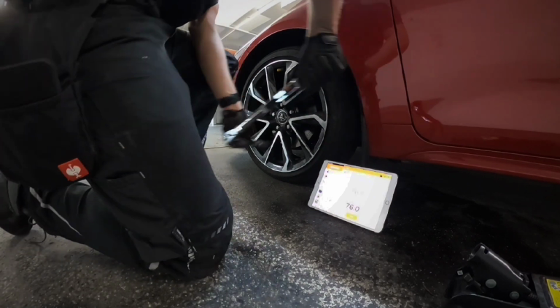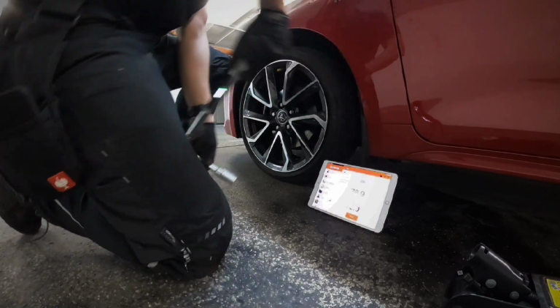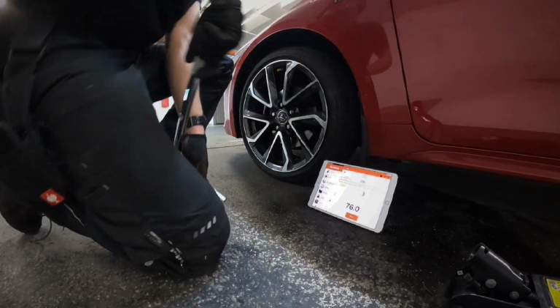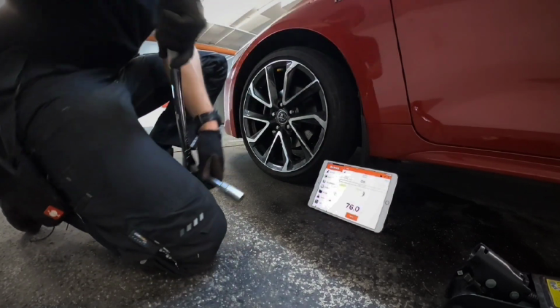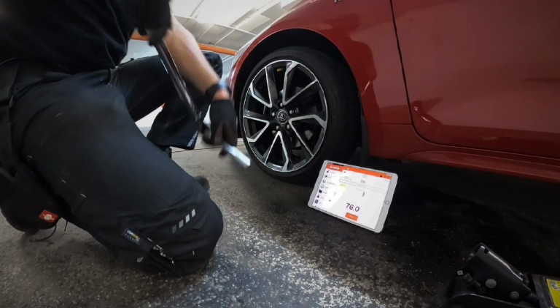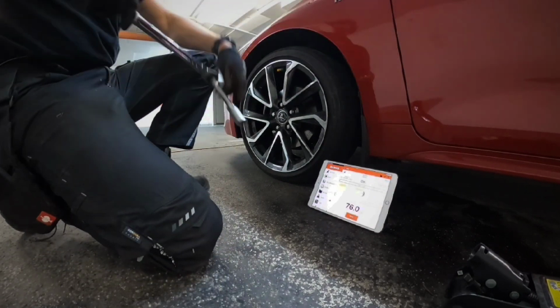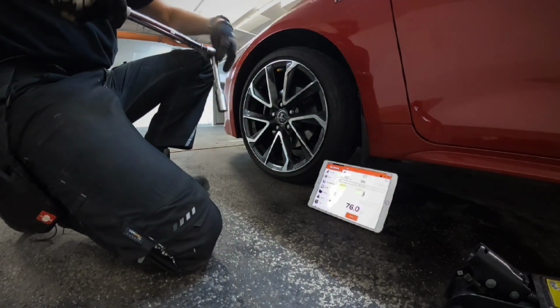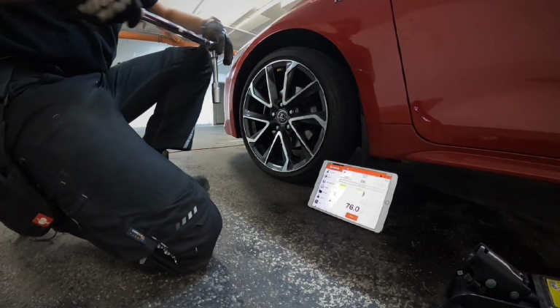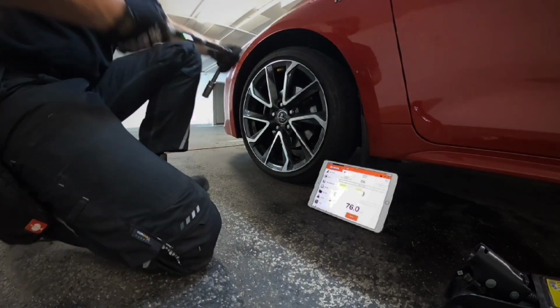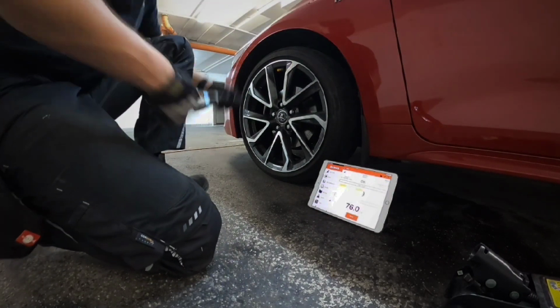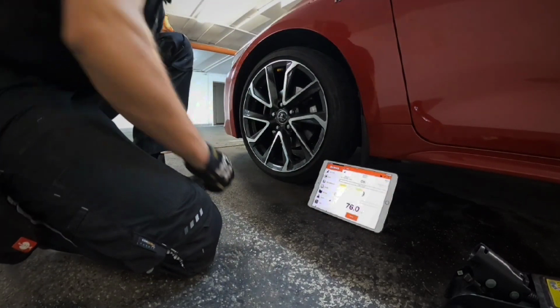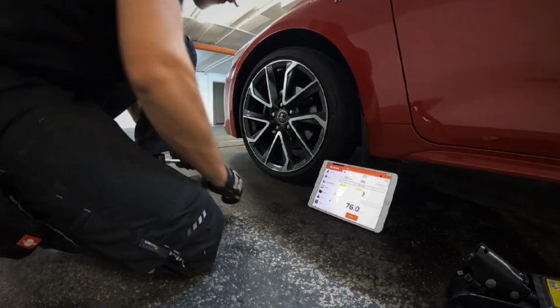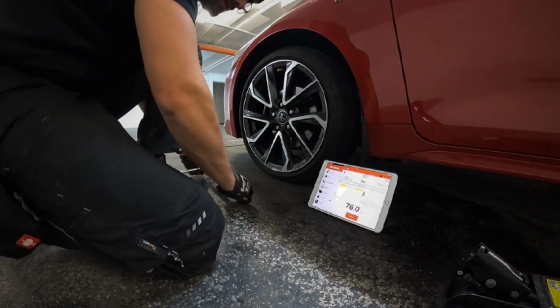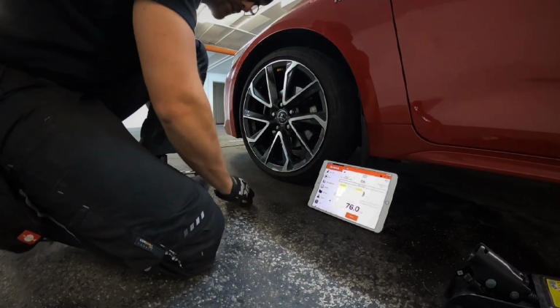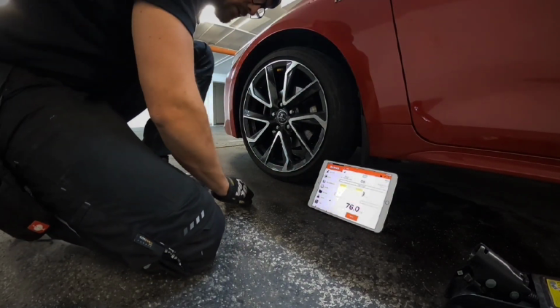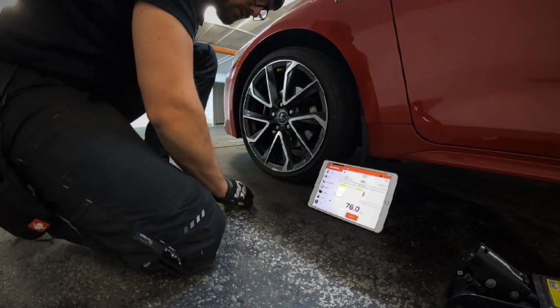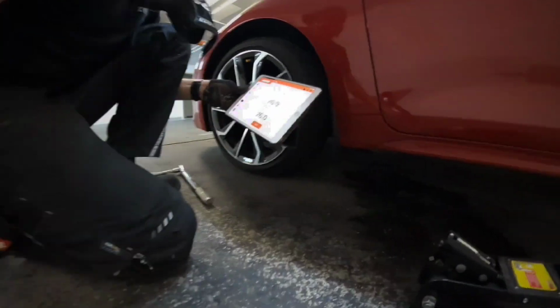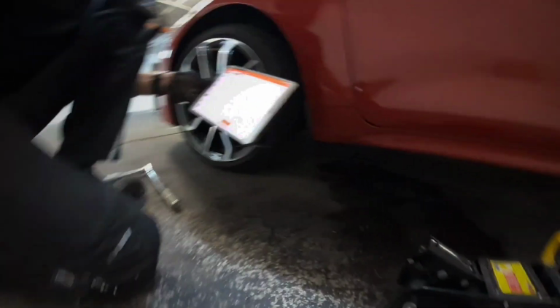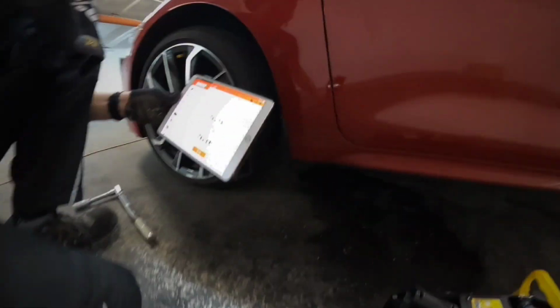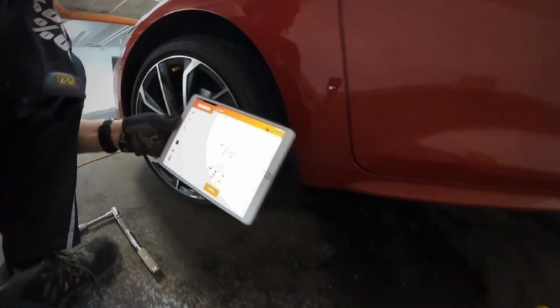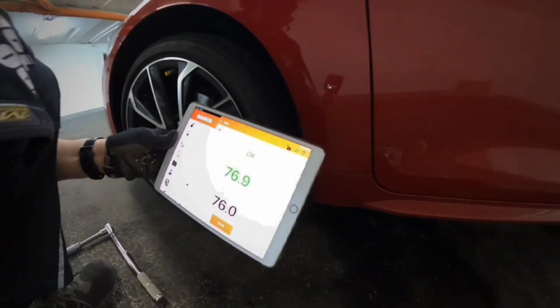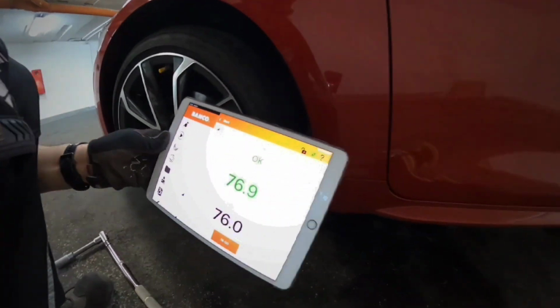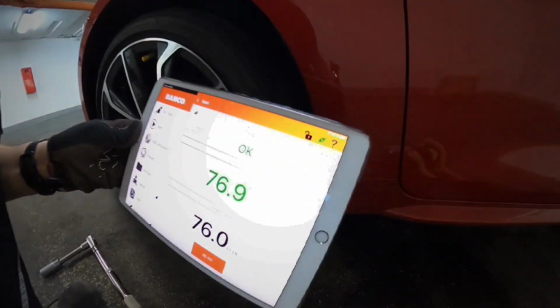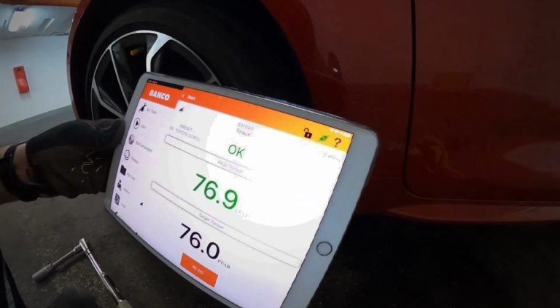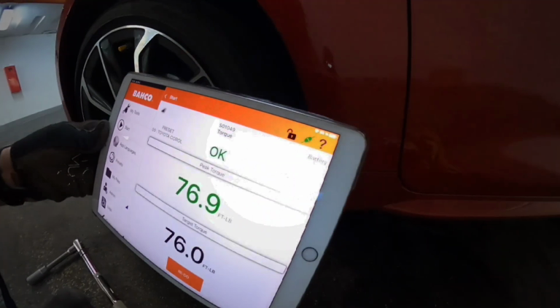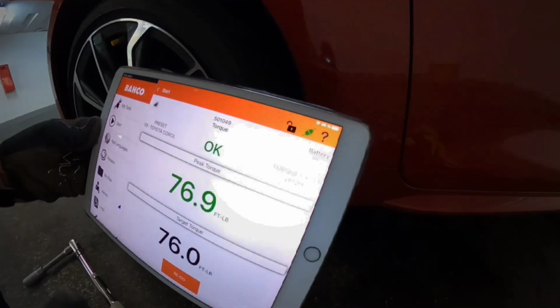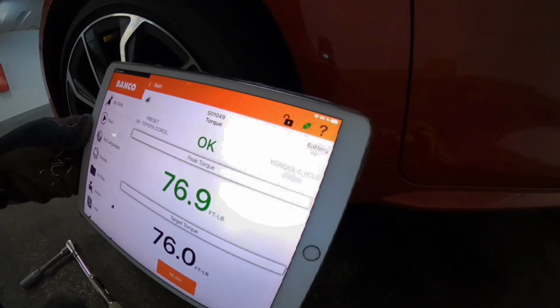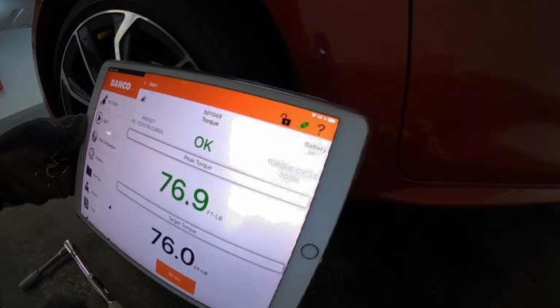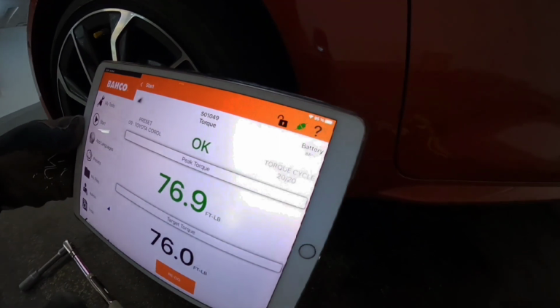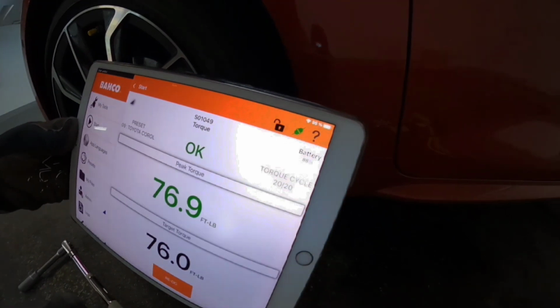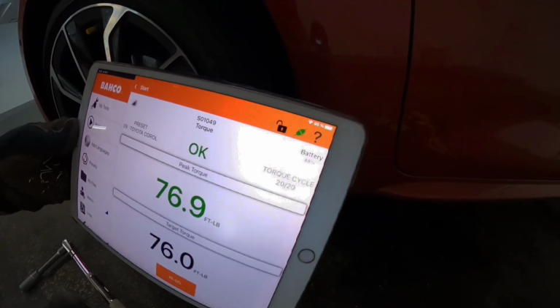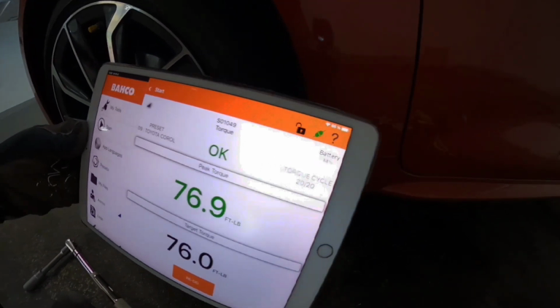As you can see, the torque wrench recognized that bolt number 20 was tightened, which you can see in the top right corner.